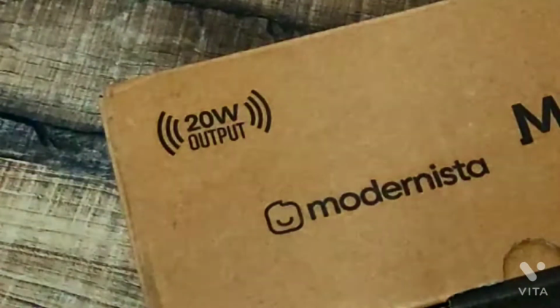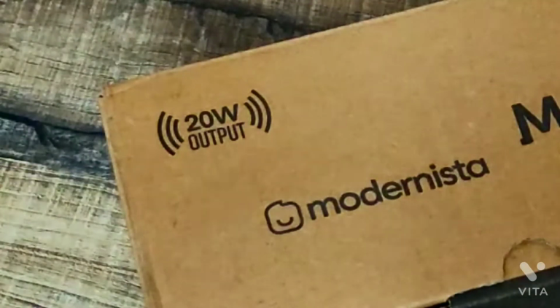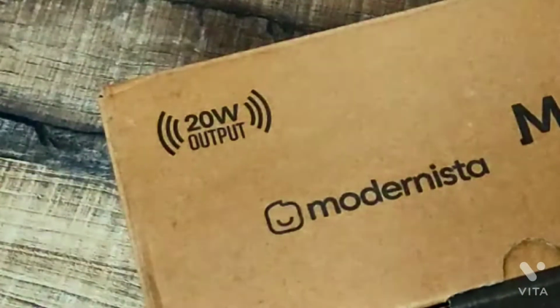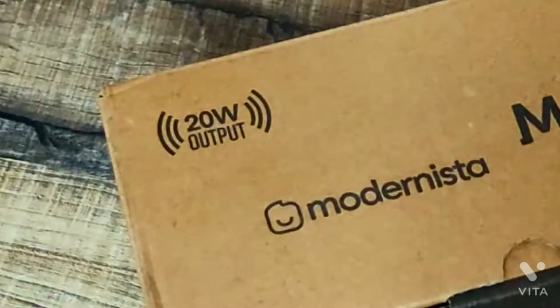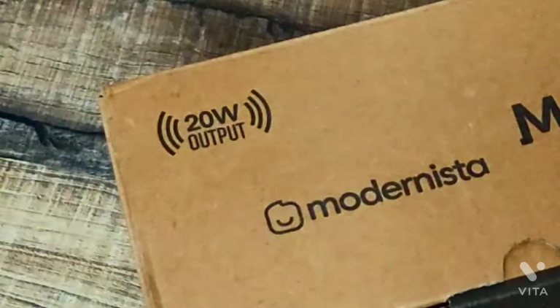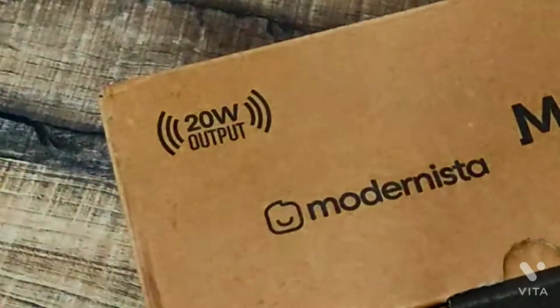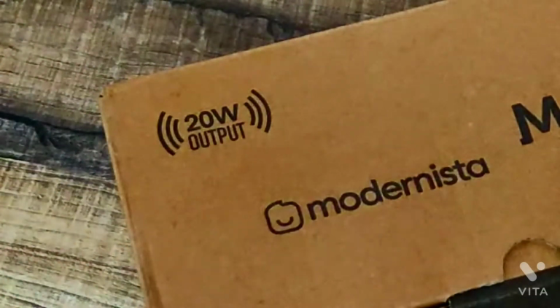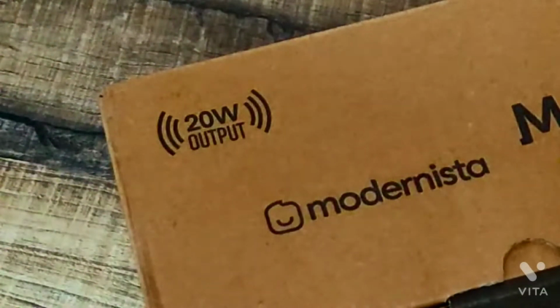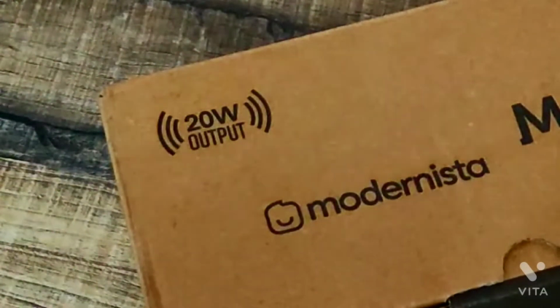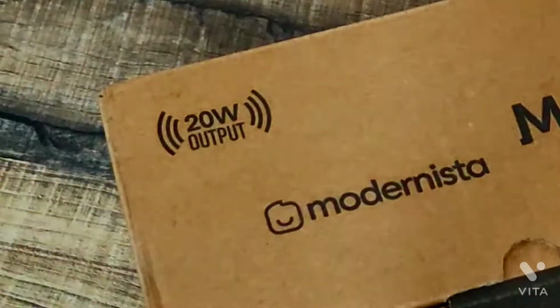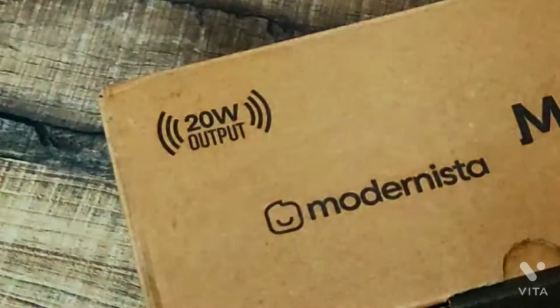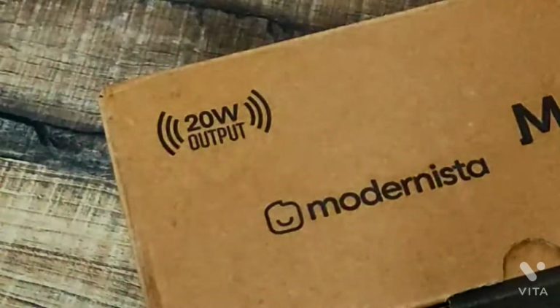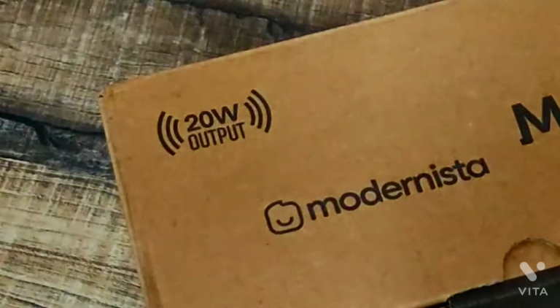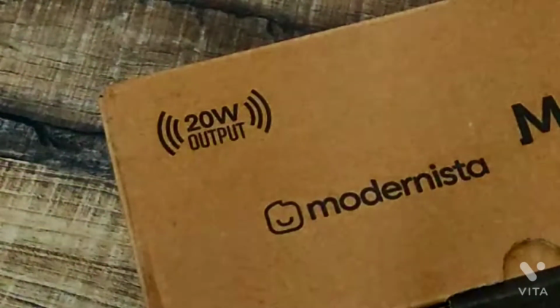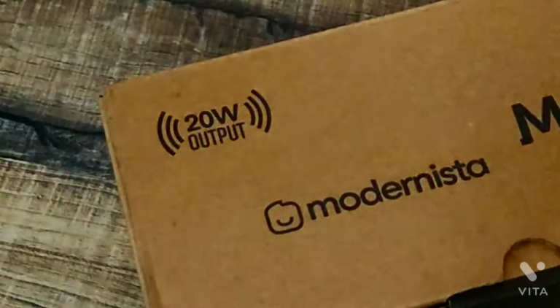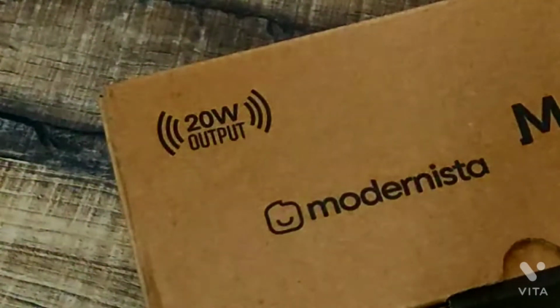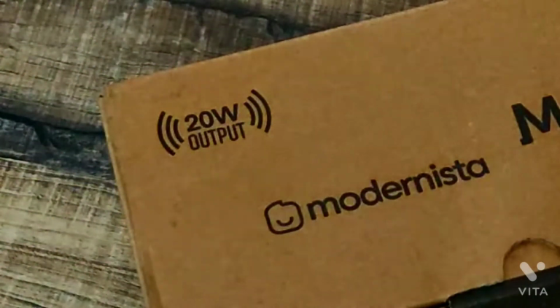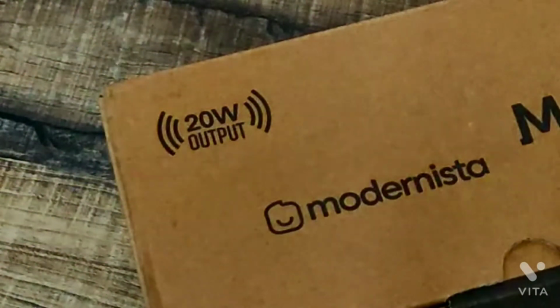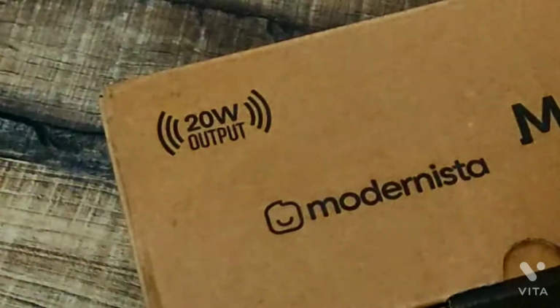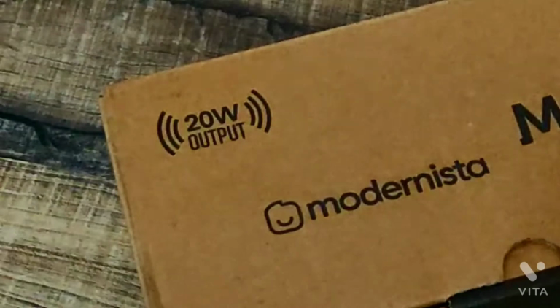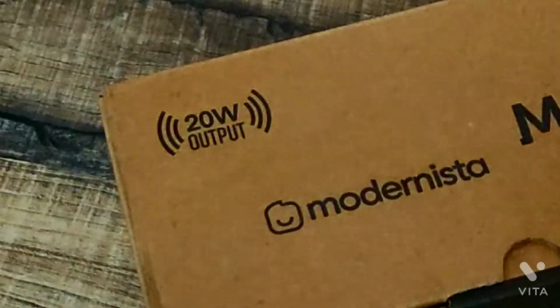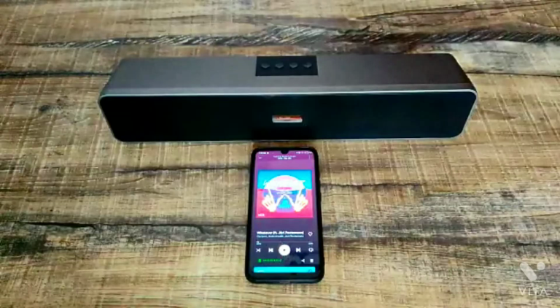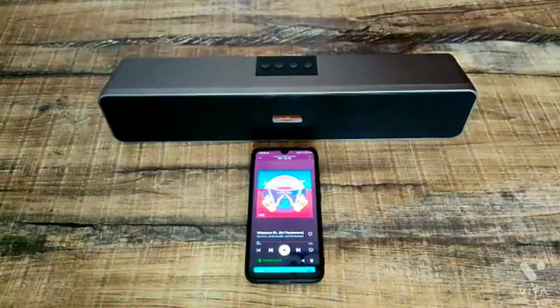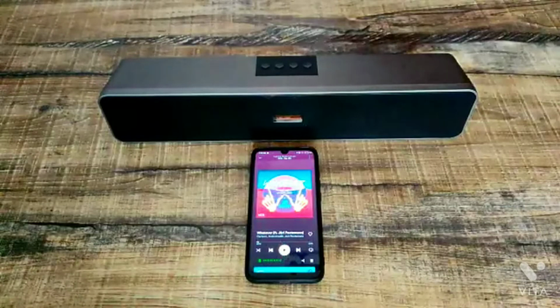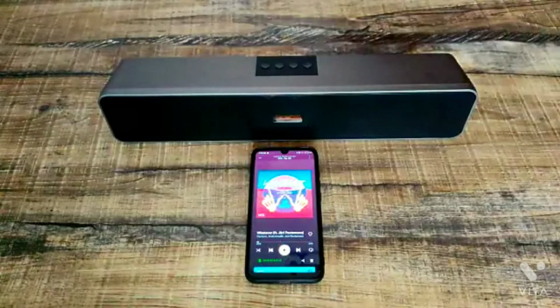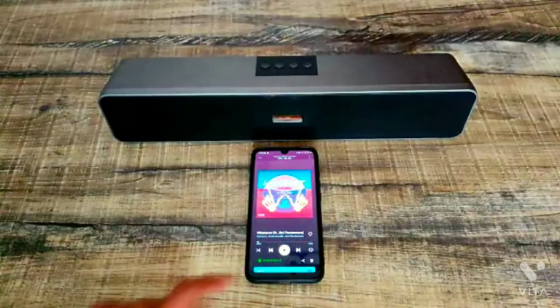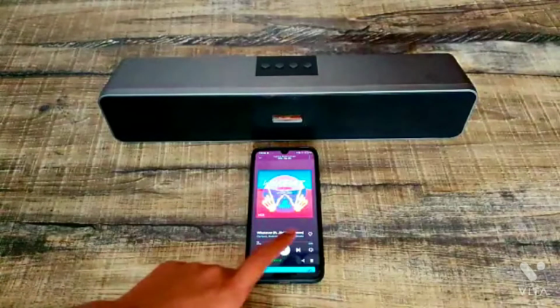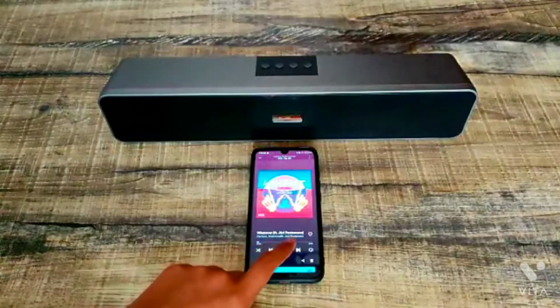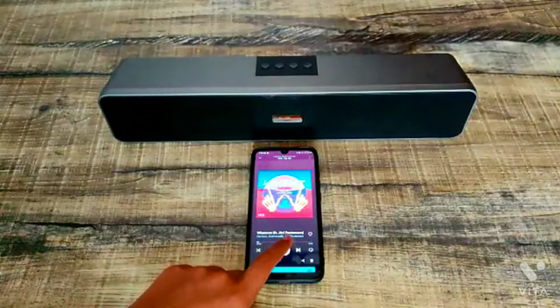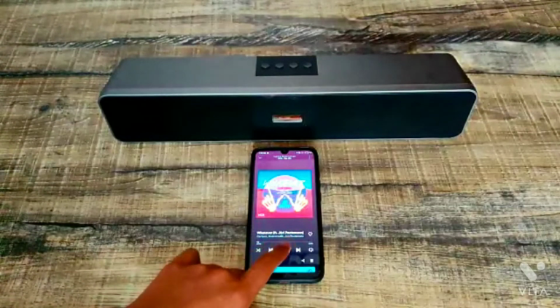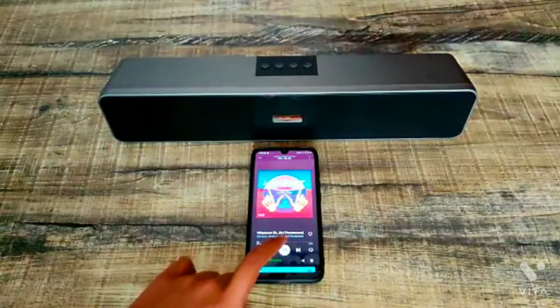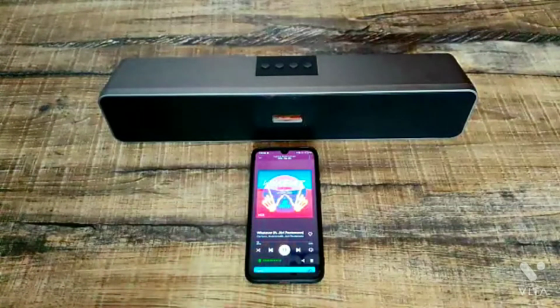Firstly, you get a 20 watt speaker inside this which is pretty good. The sound quality of this speaker is amazing.